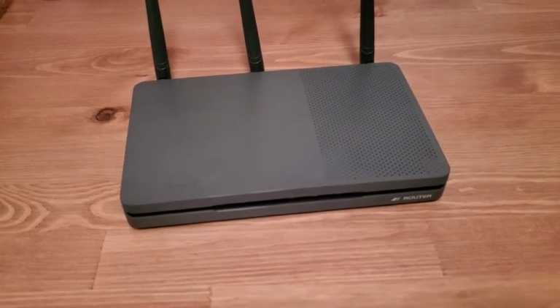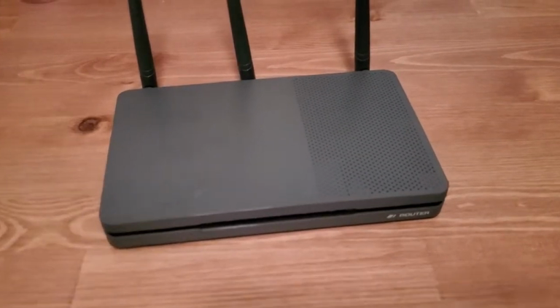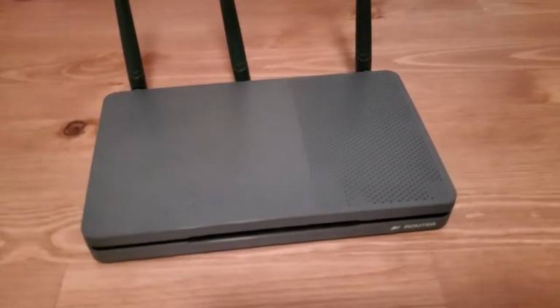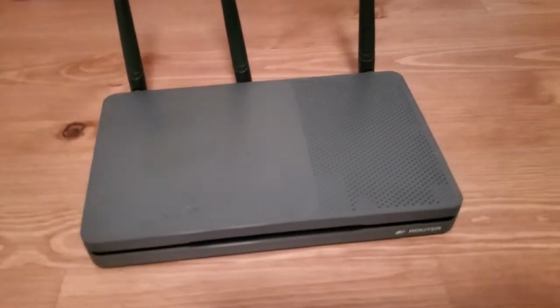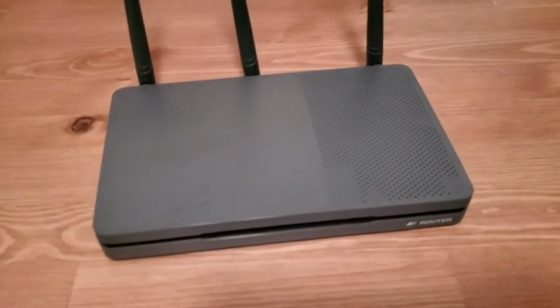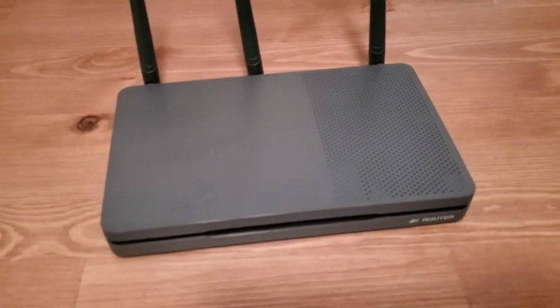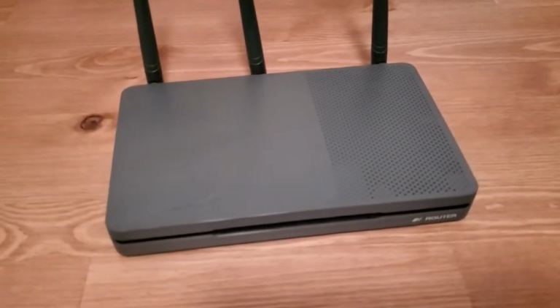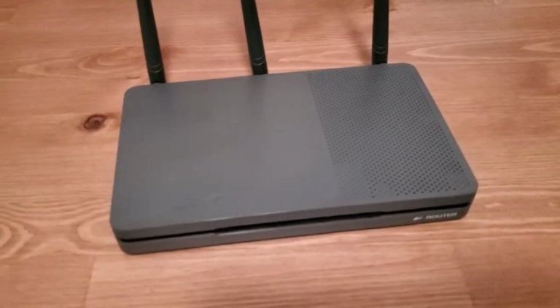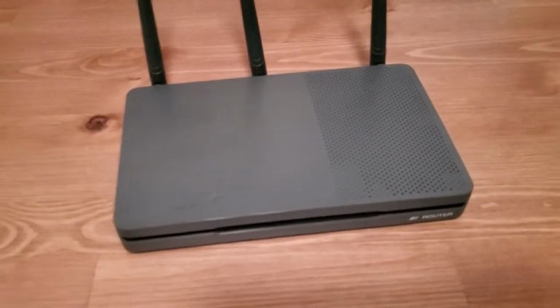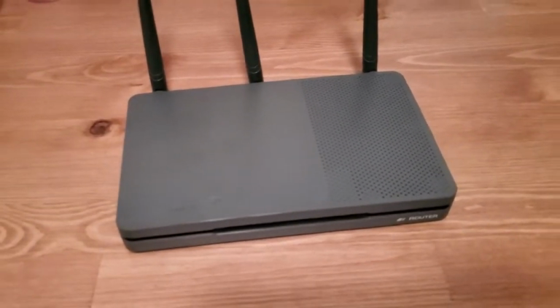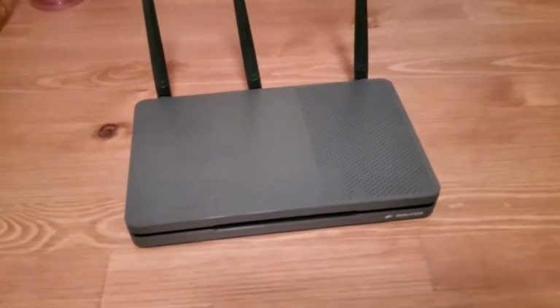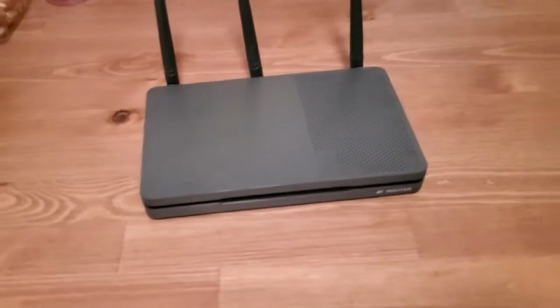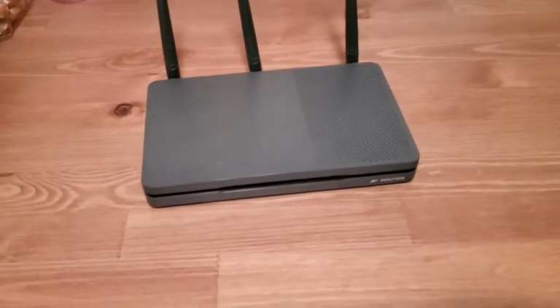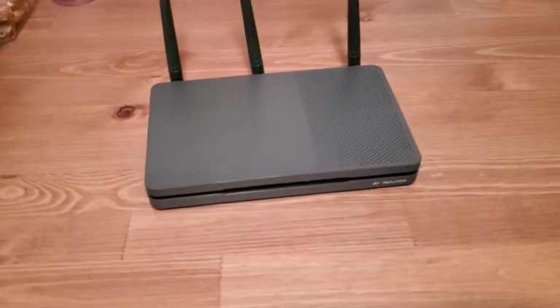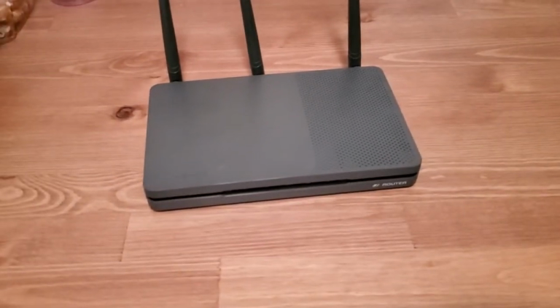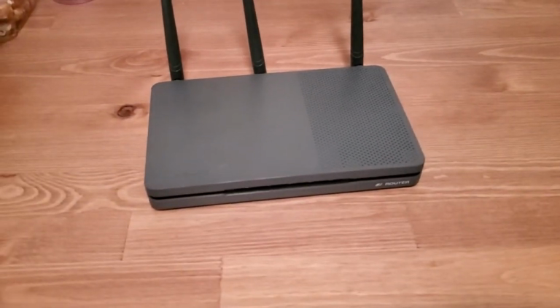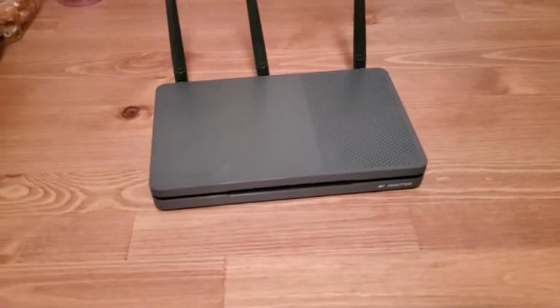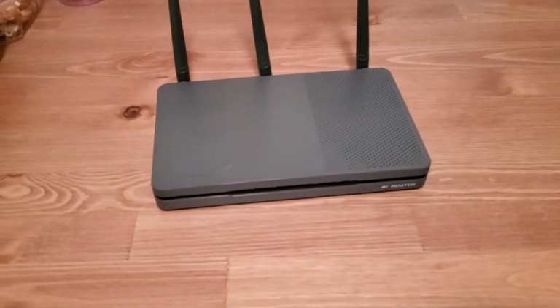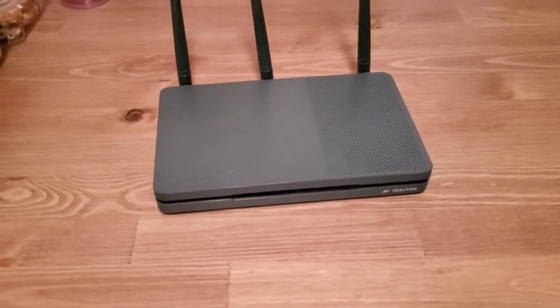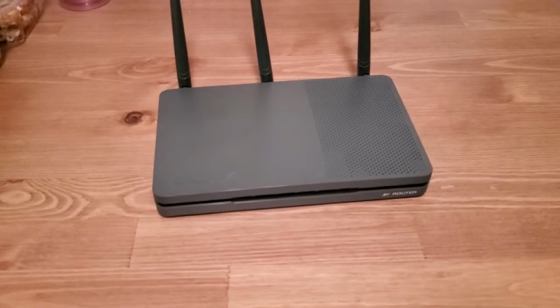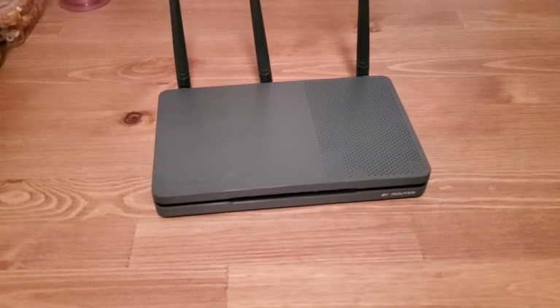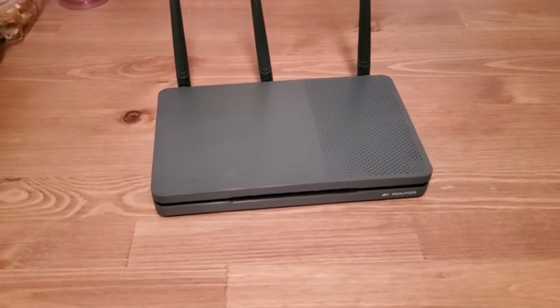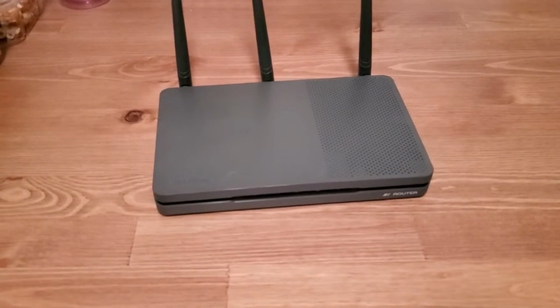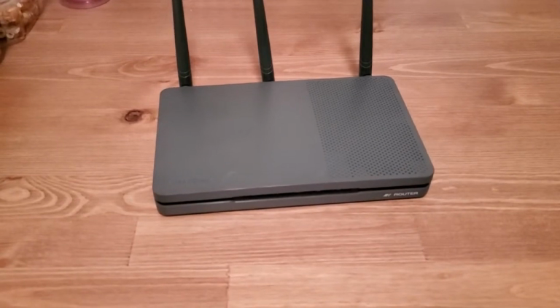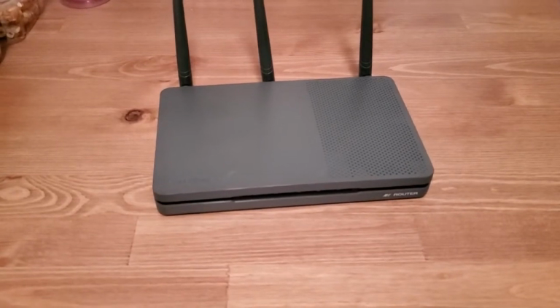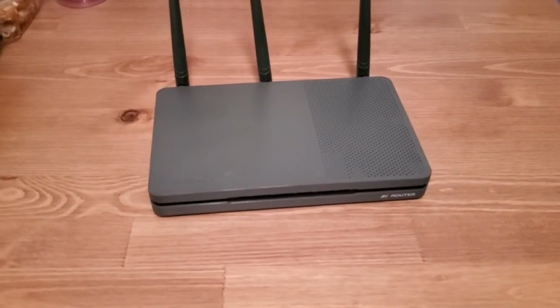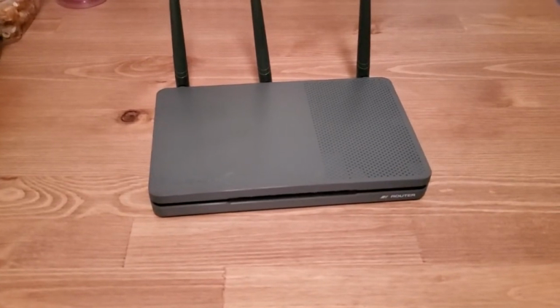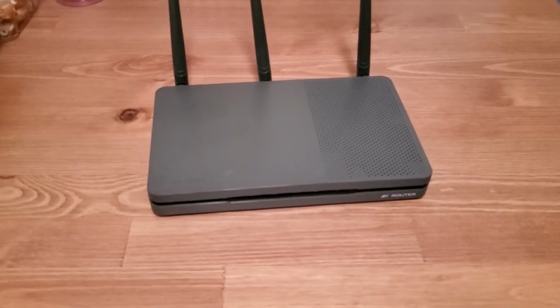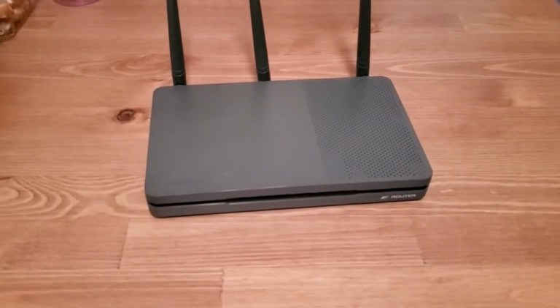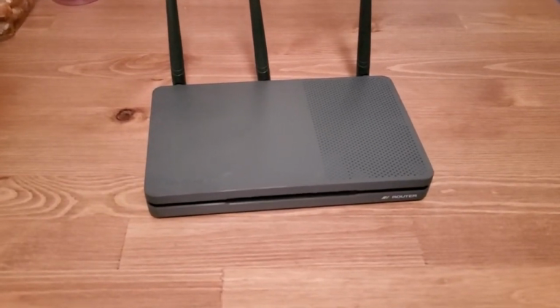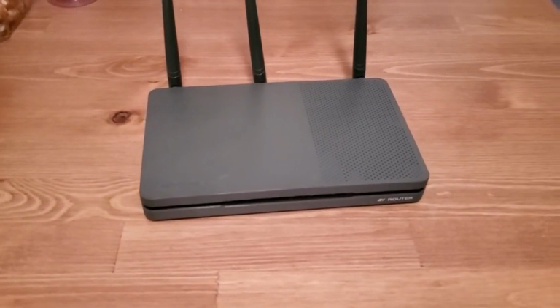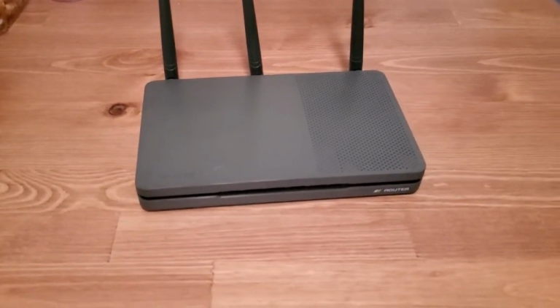Hi, I'm Eric with Home Network Central and I'm going to show you how to reset your Amped Wireless router to default factory settings.